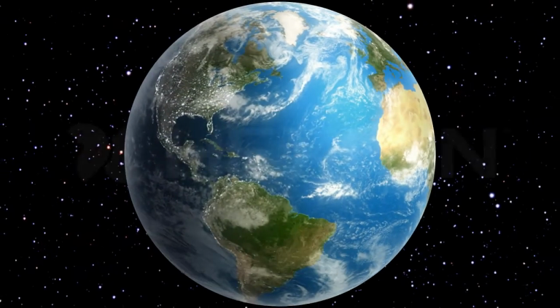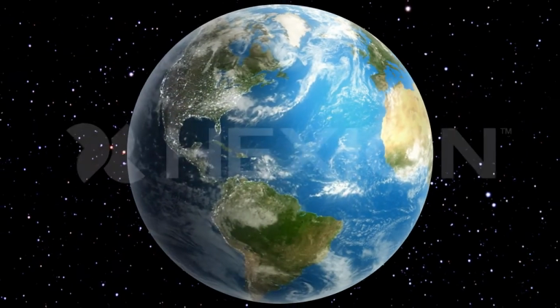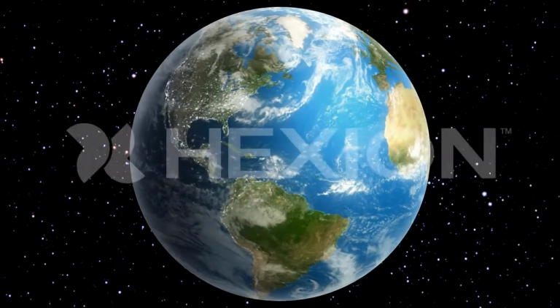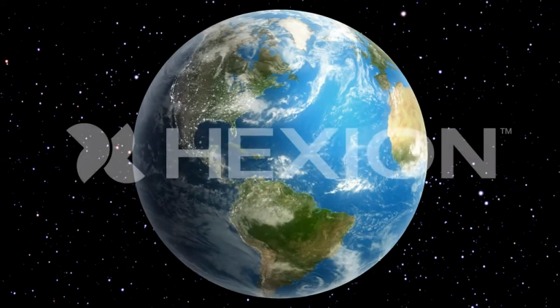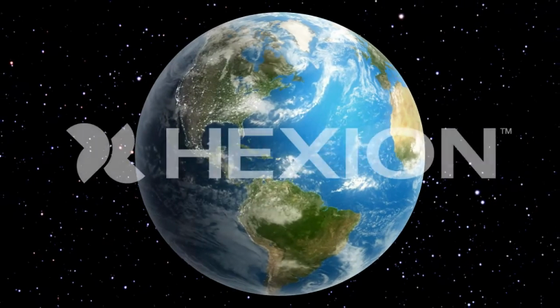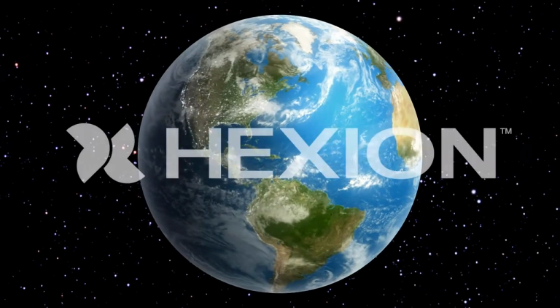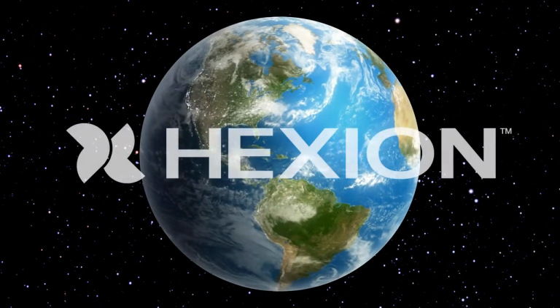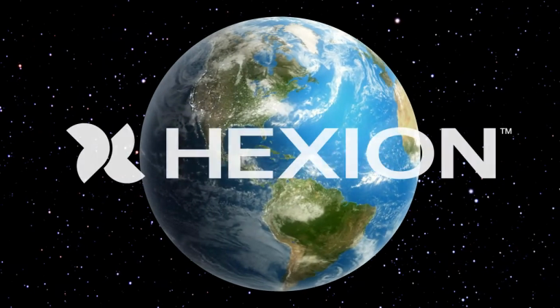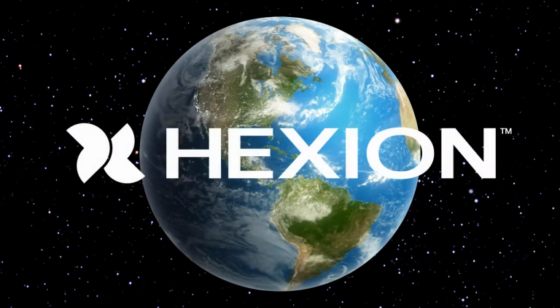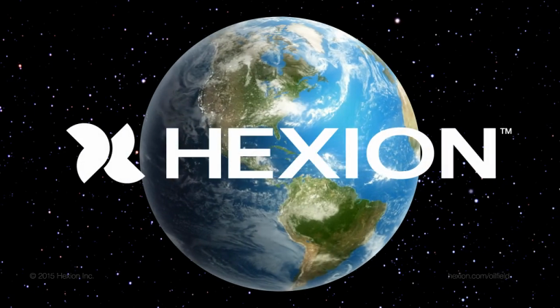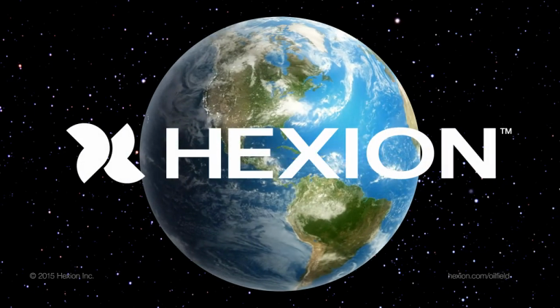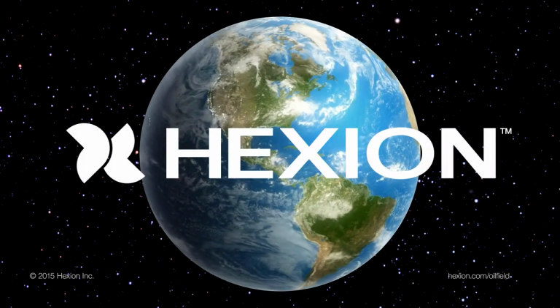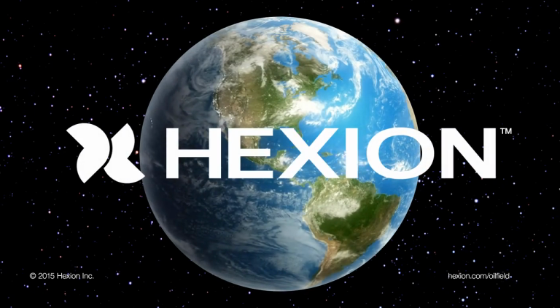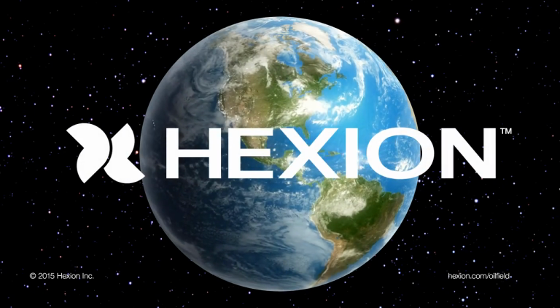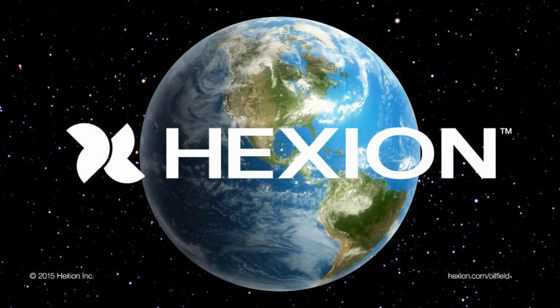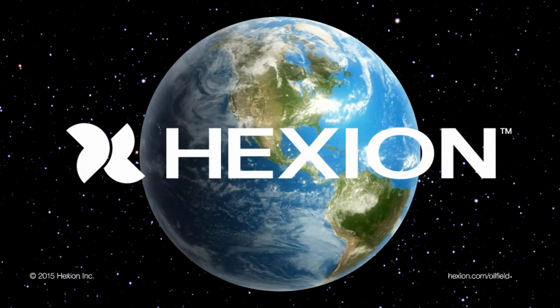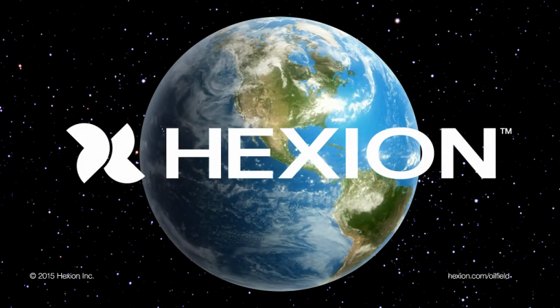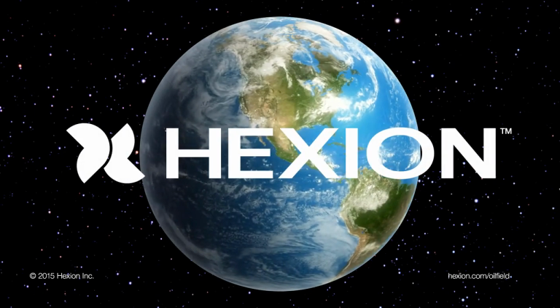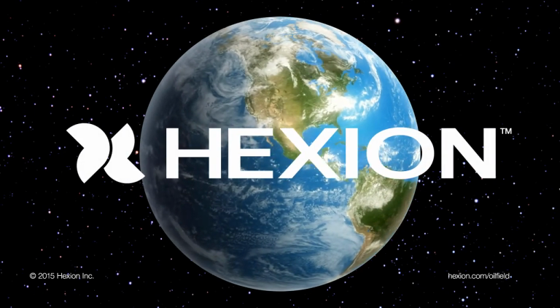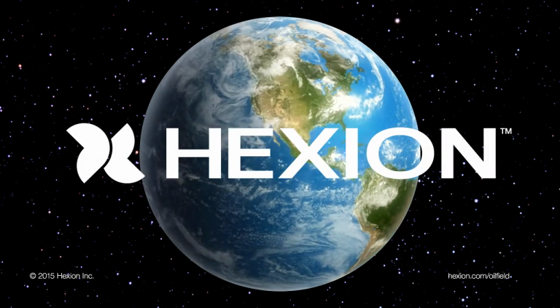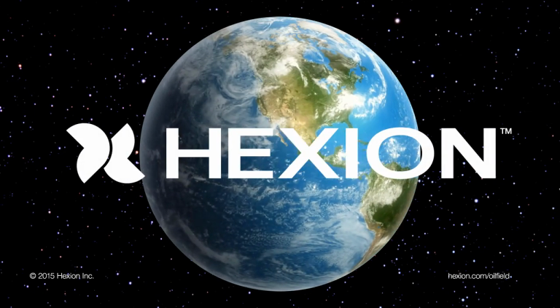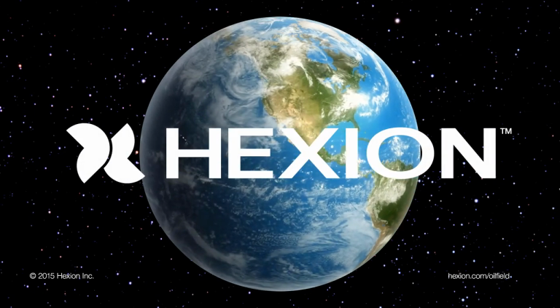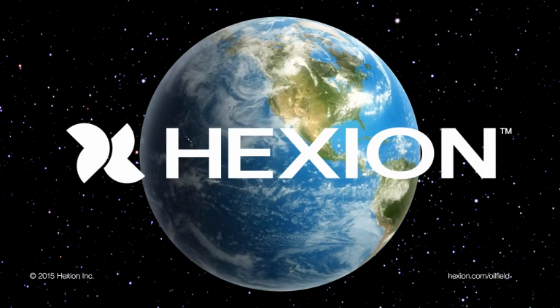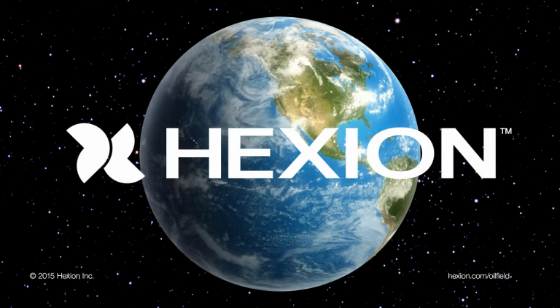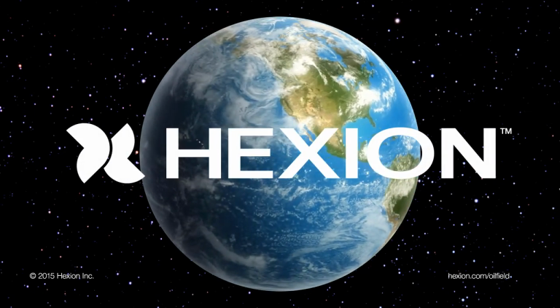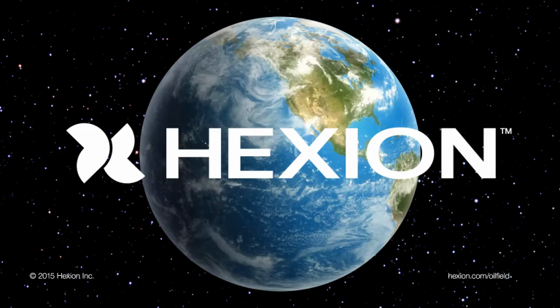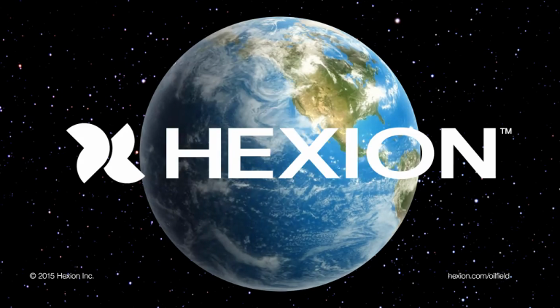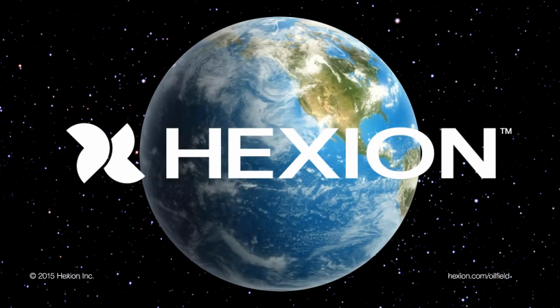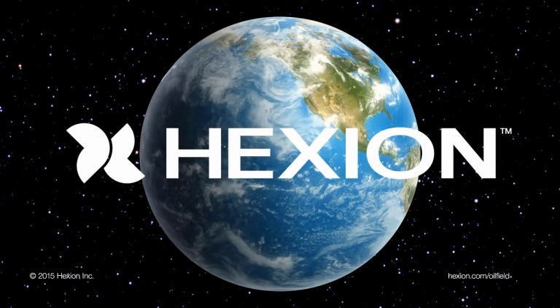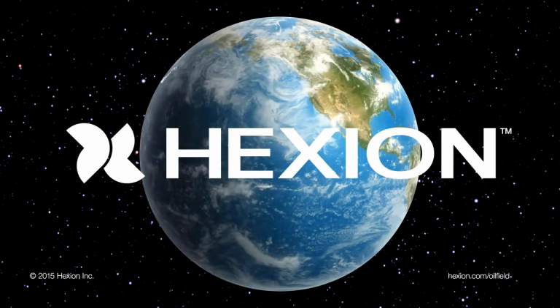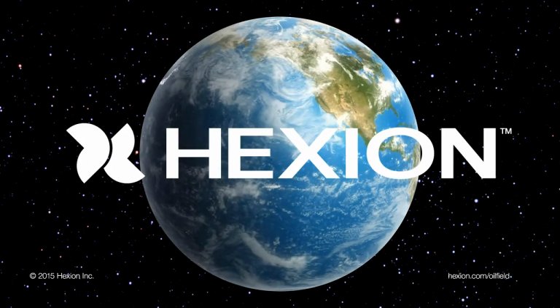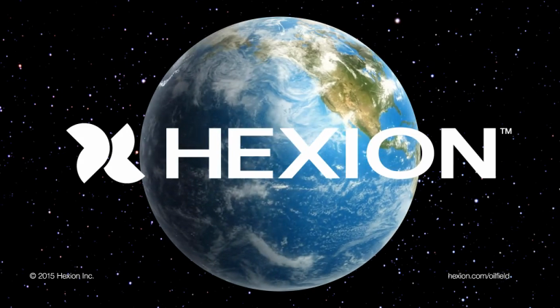Hexion continues to bring you the most innovative proppant technology to help you improve production from the reservoir to the refinery.